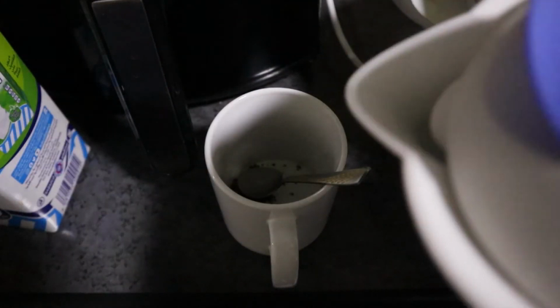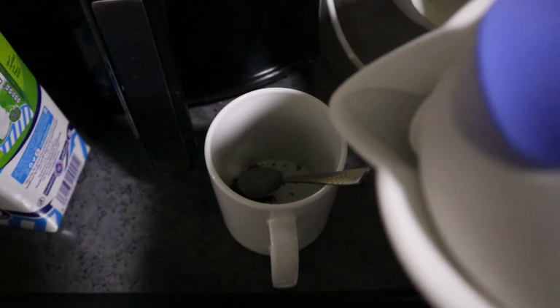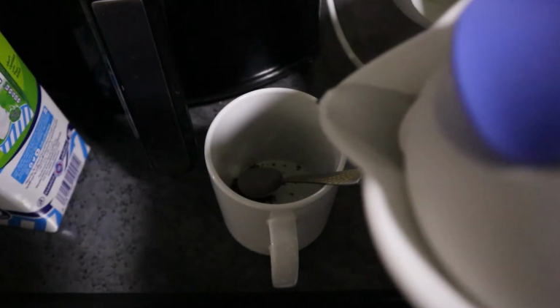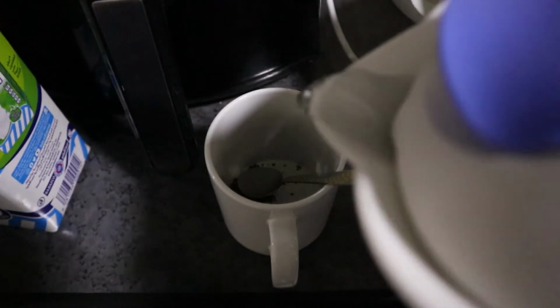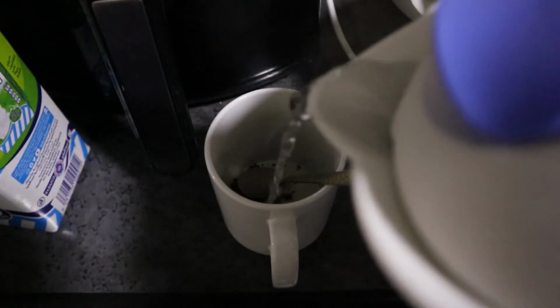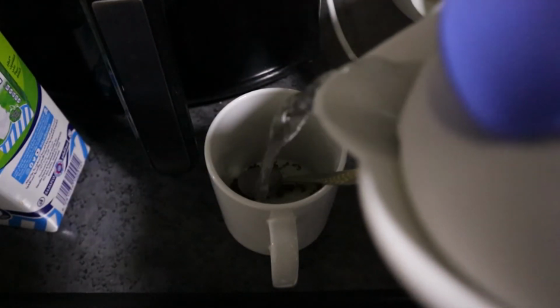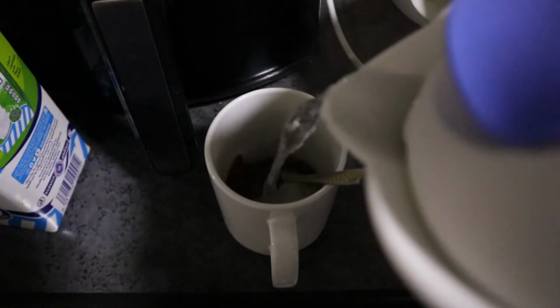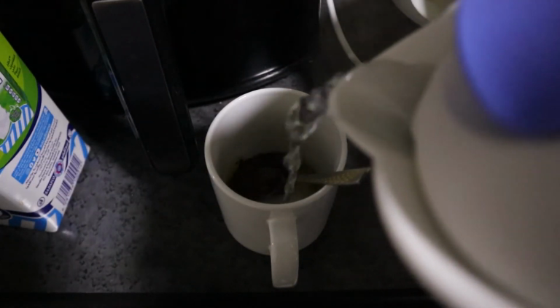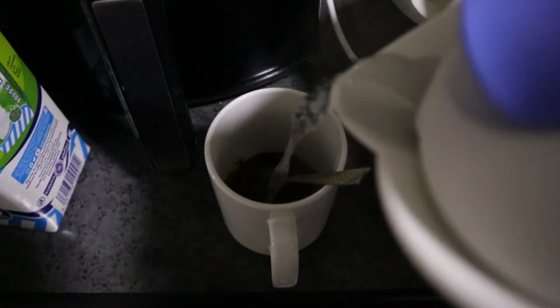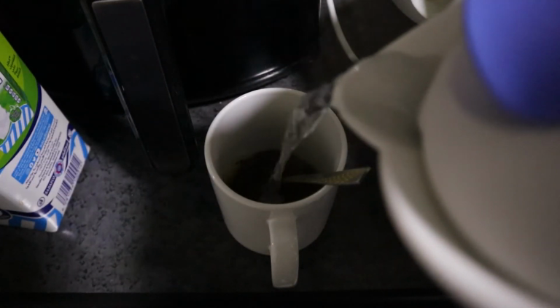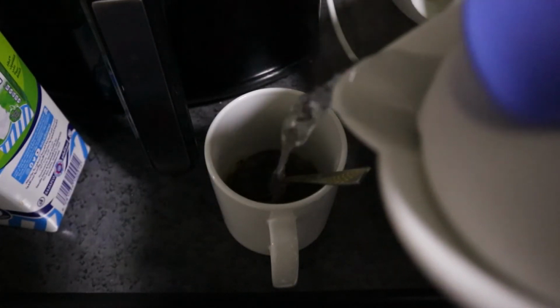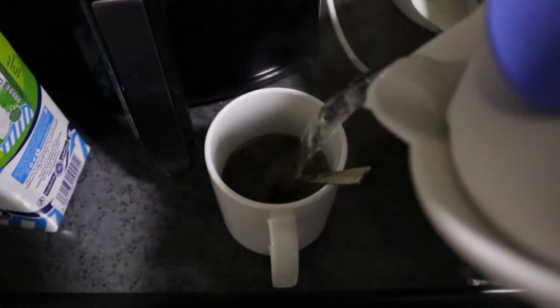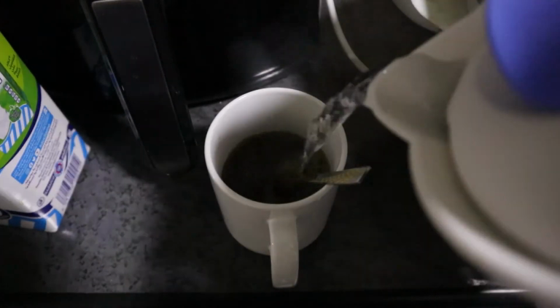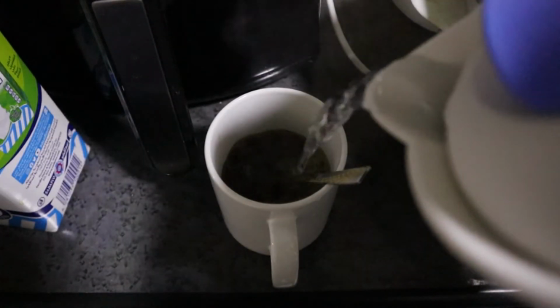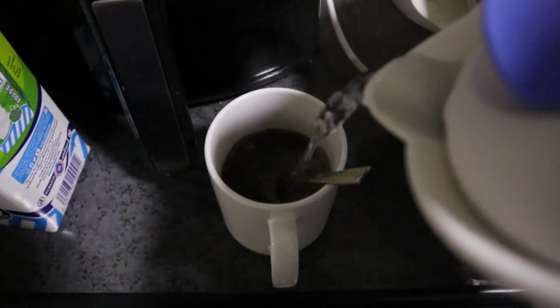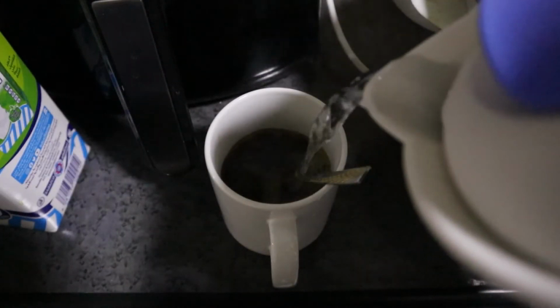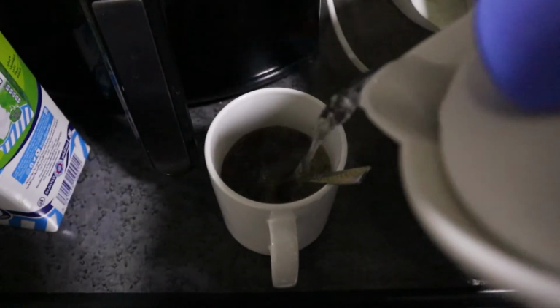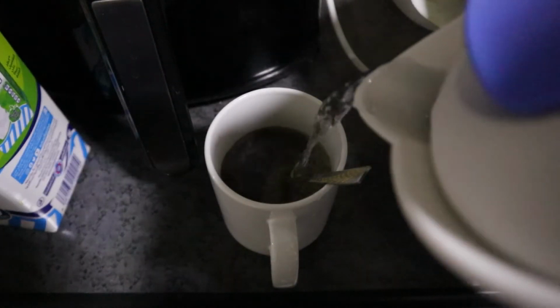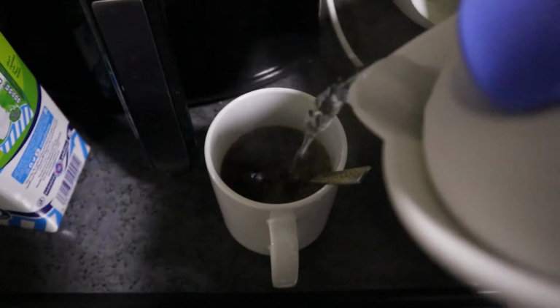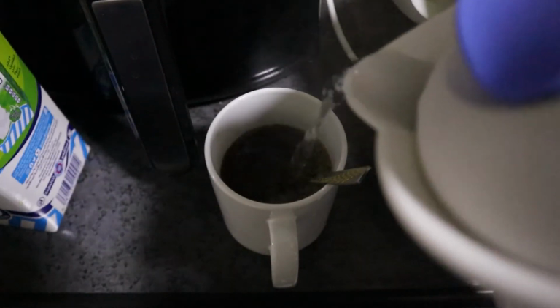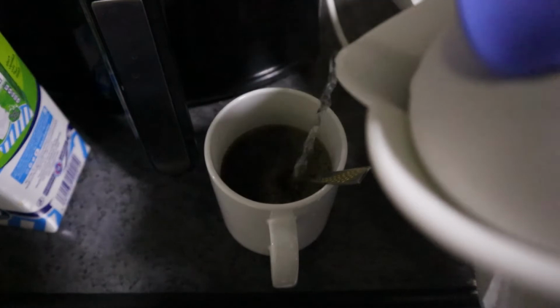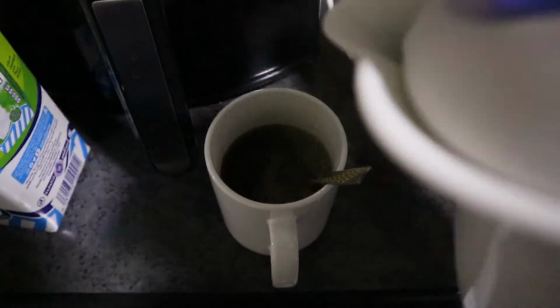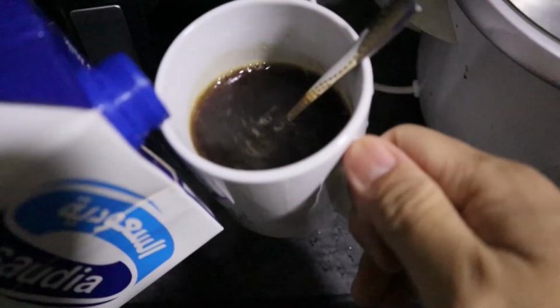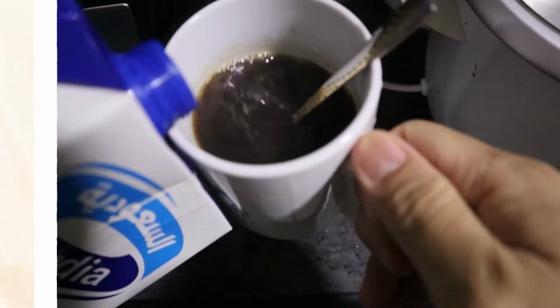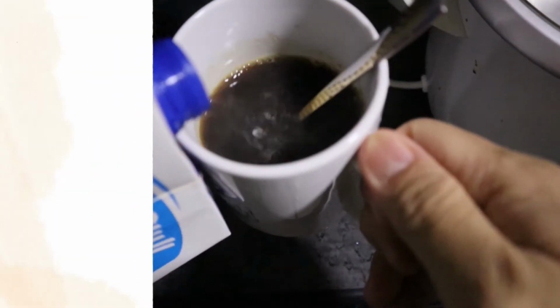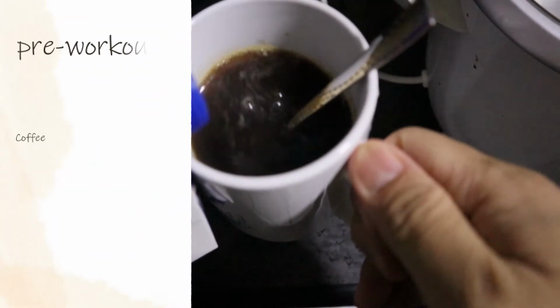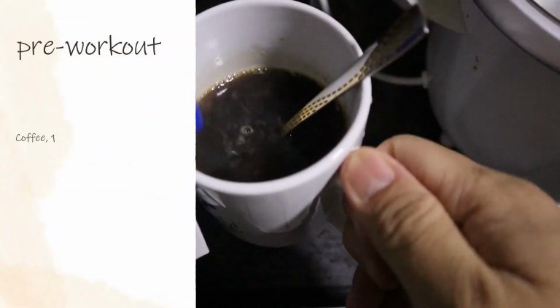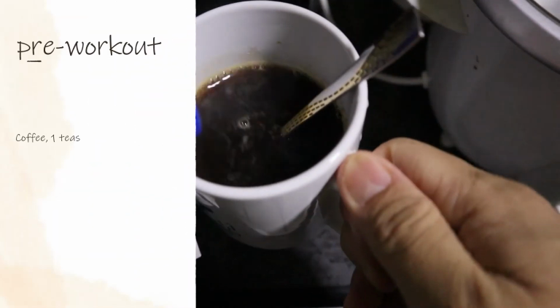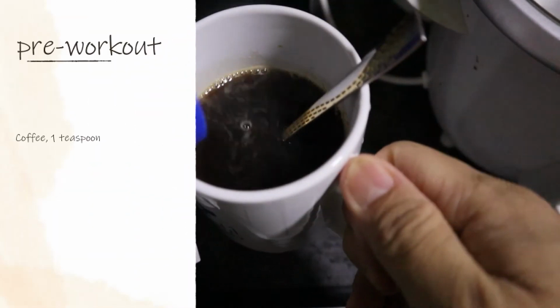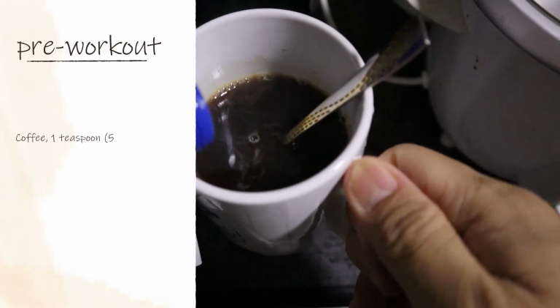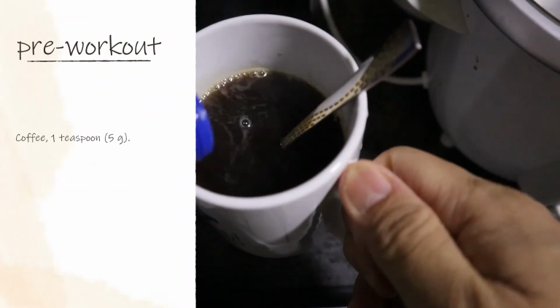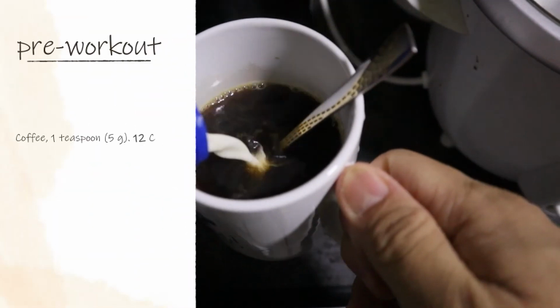For my pre-workout, I just have coffee and milk, no sugar added.